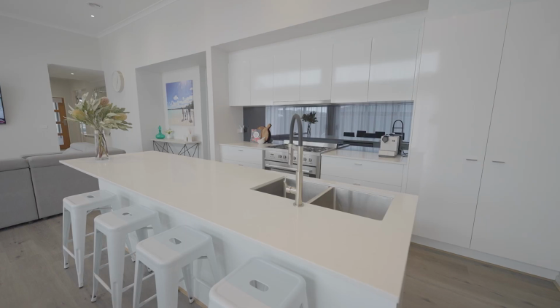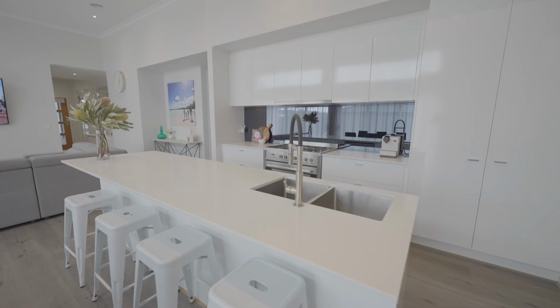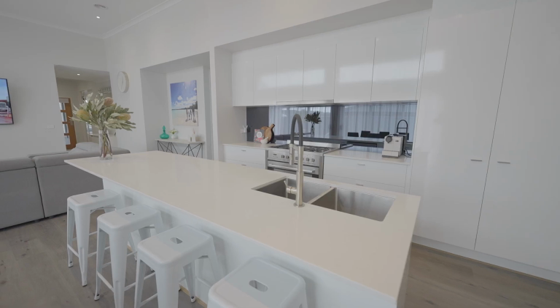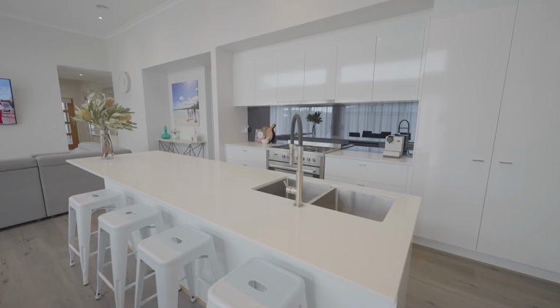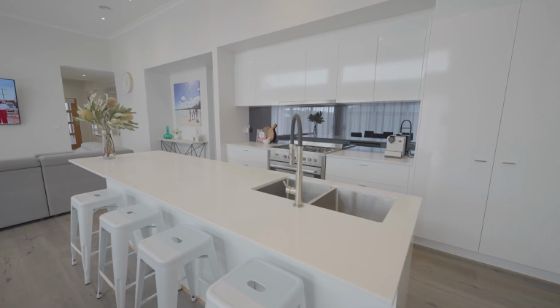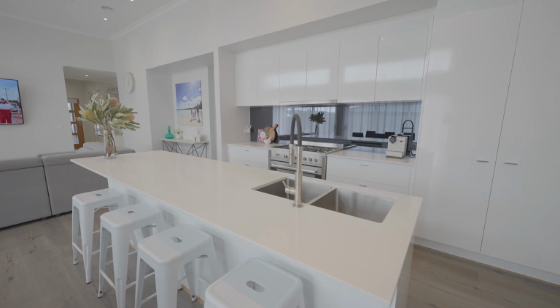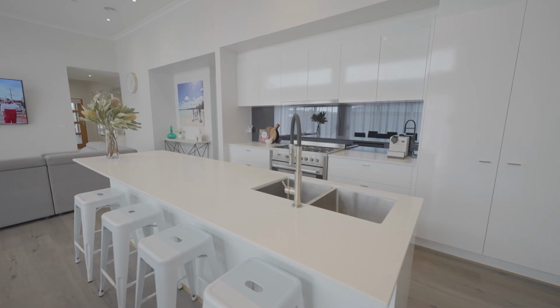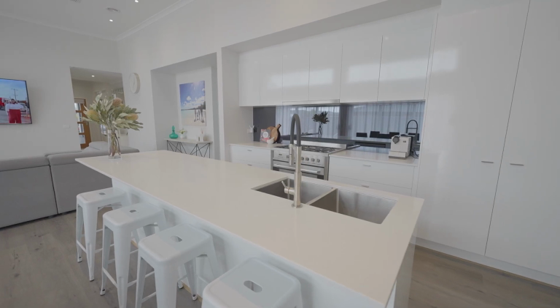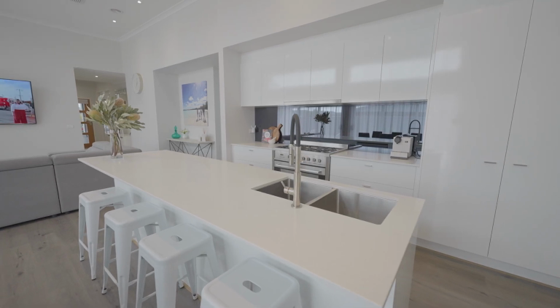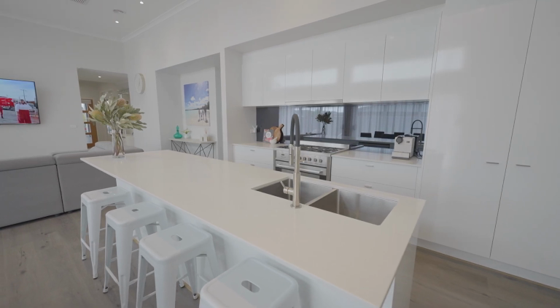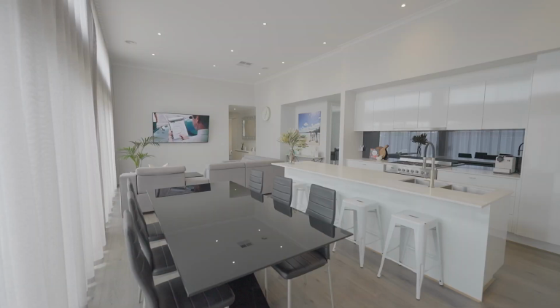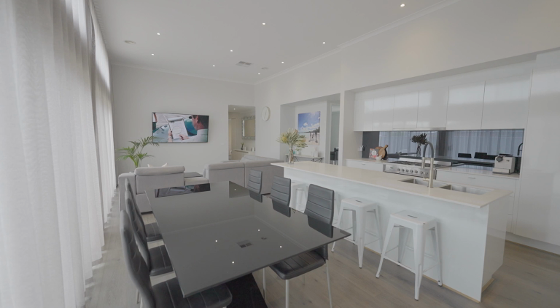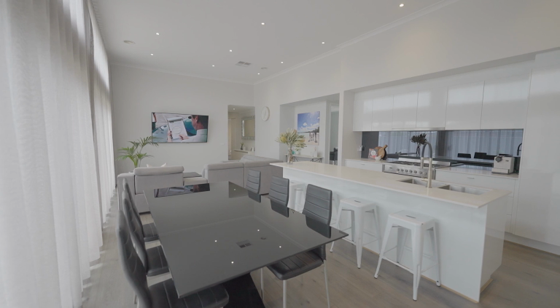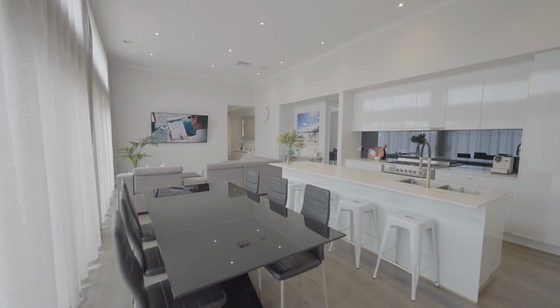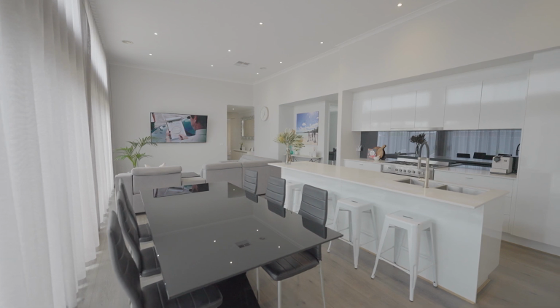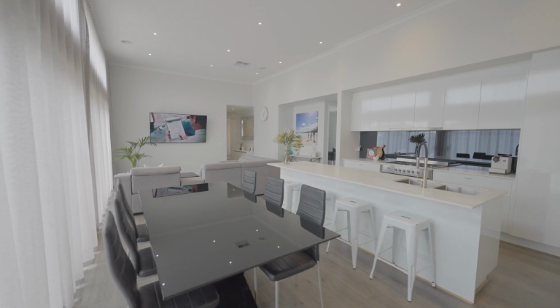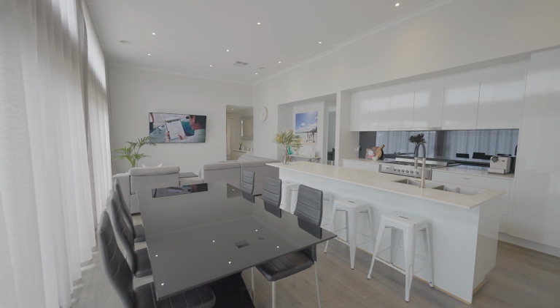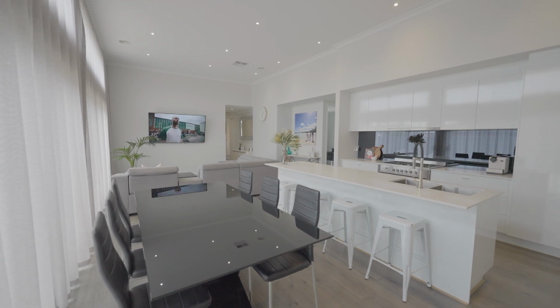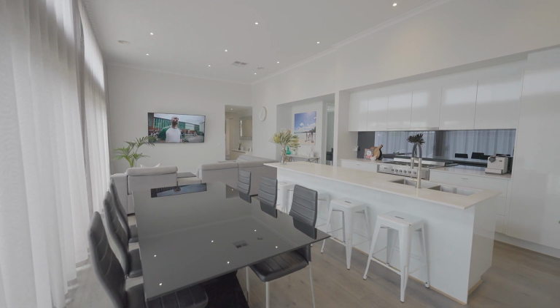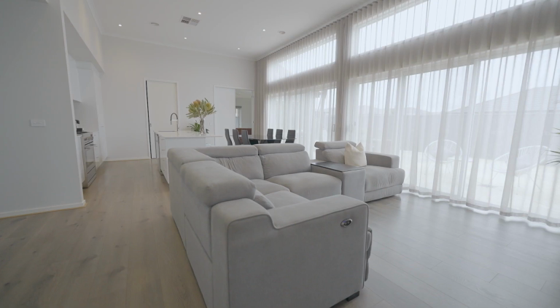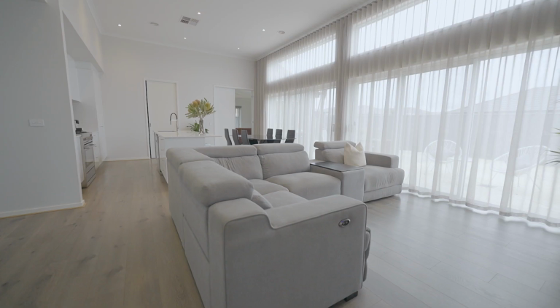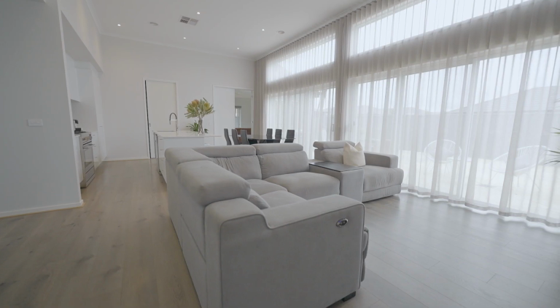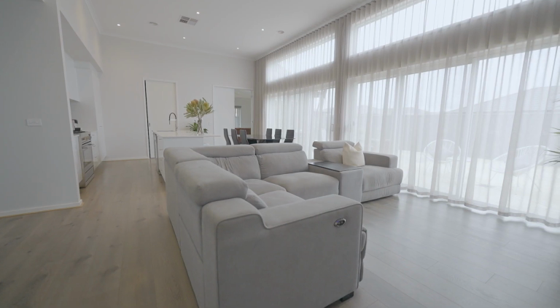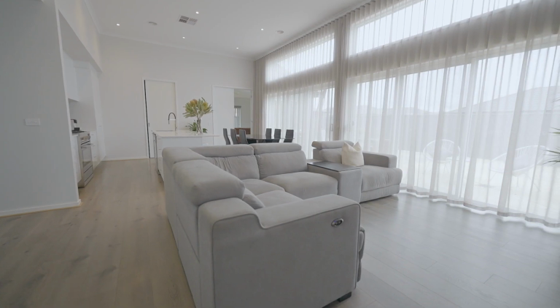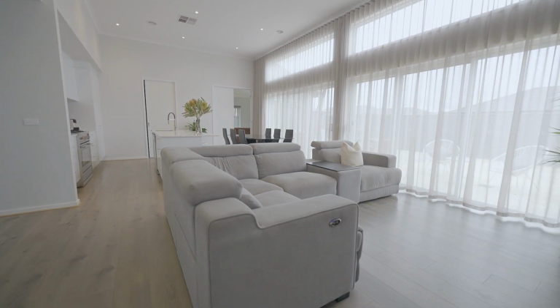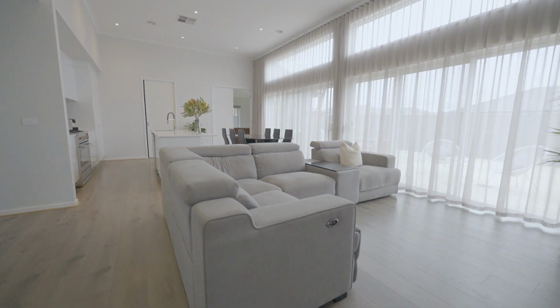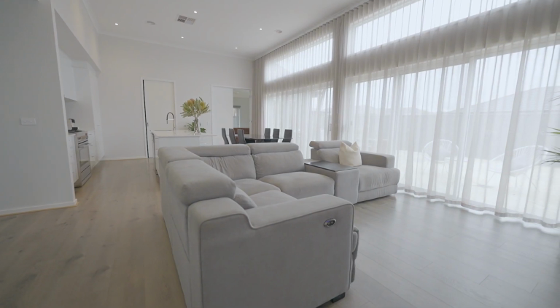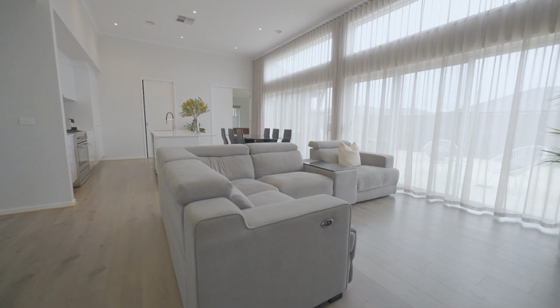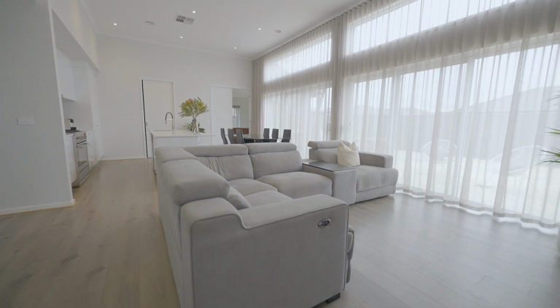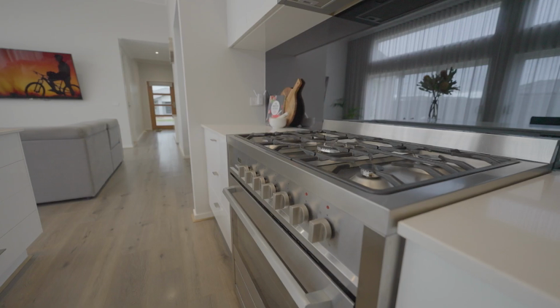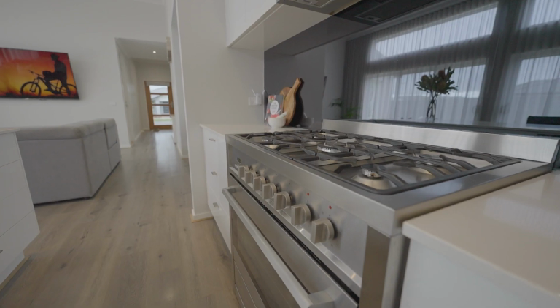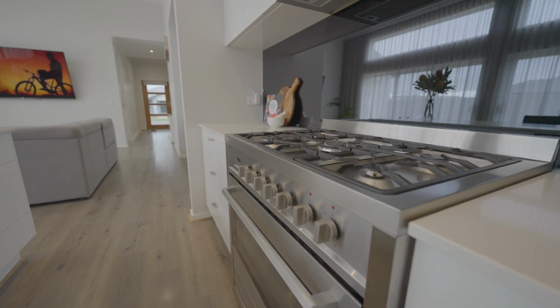The kitchen meals area is superb with 10 foot ceilings, stacker doors and highlight windows, bathing the room in natural light.